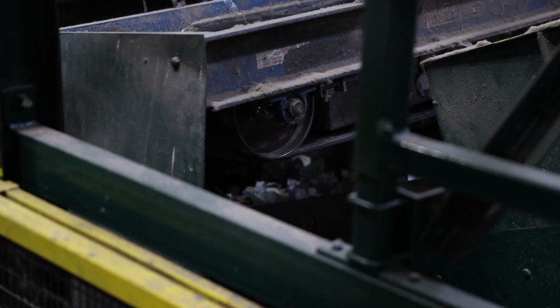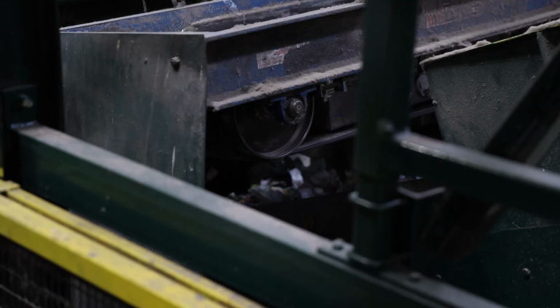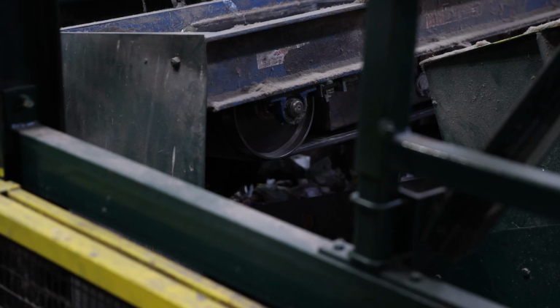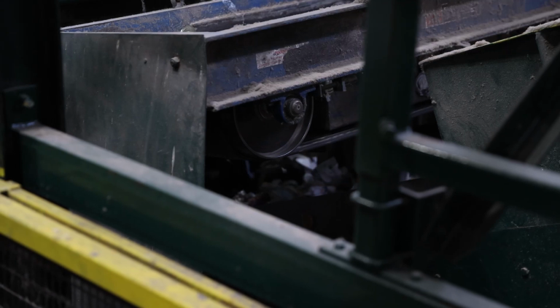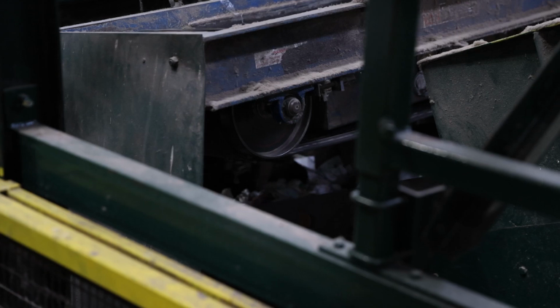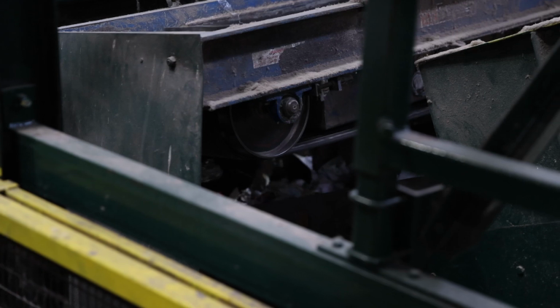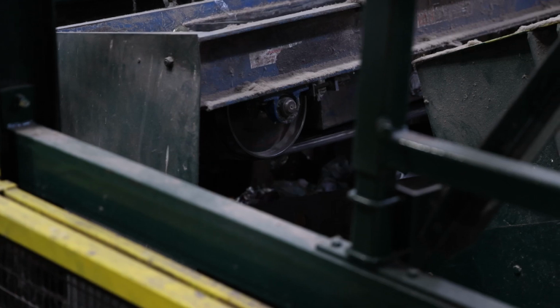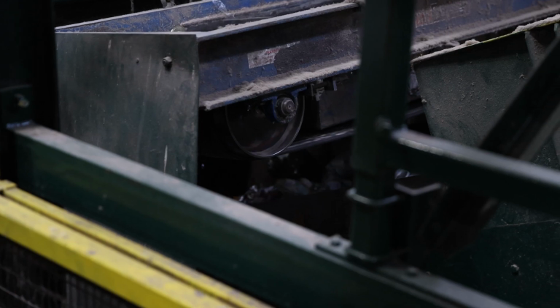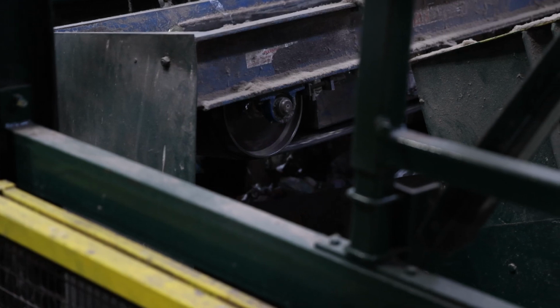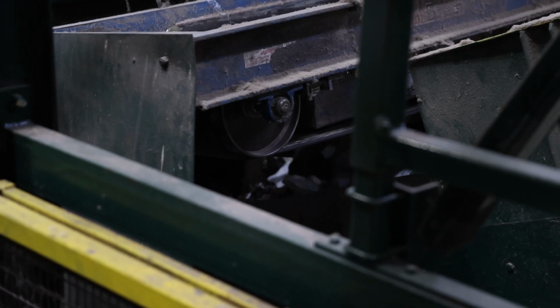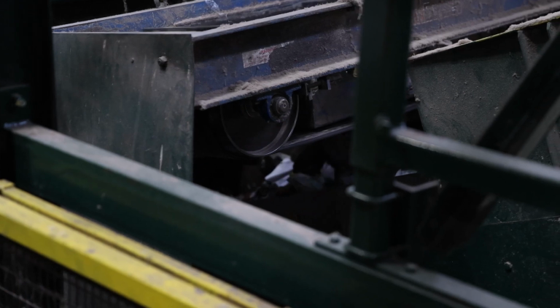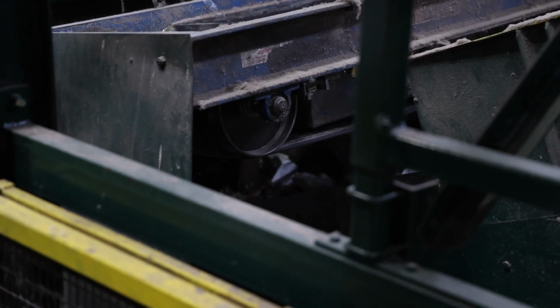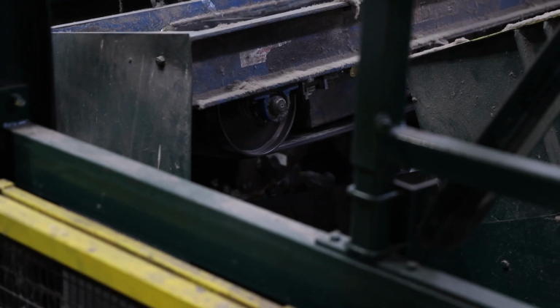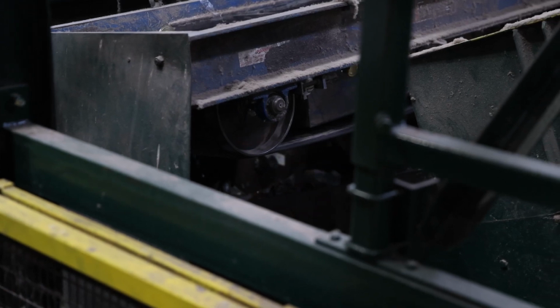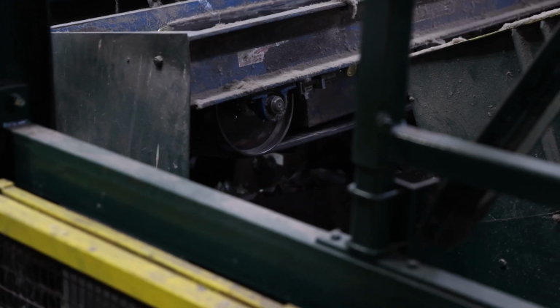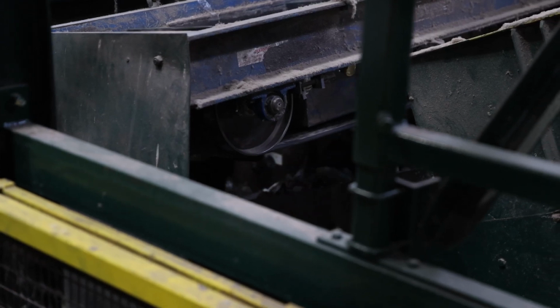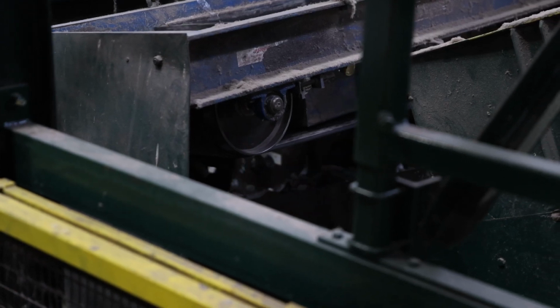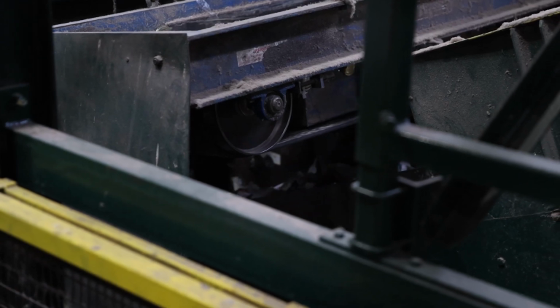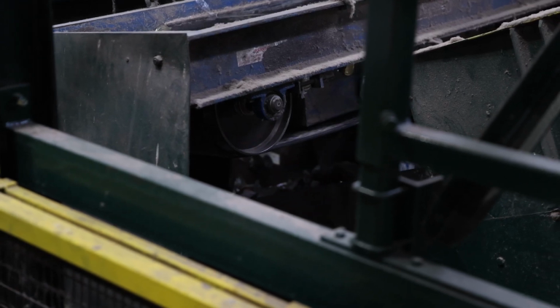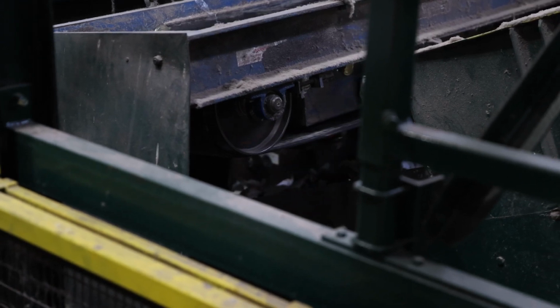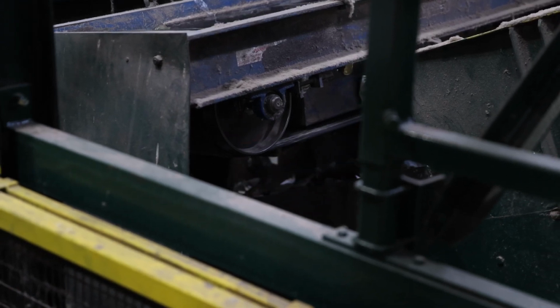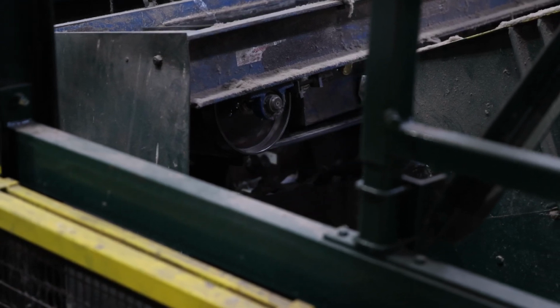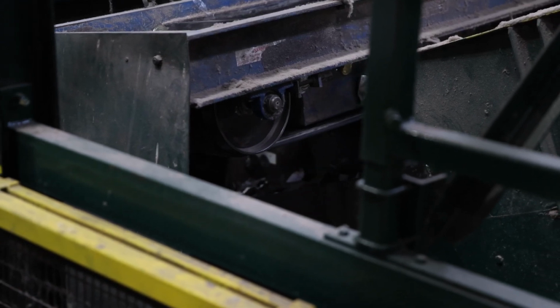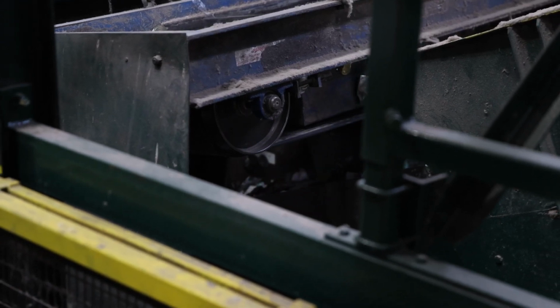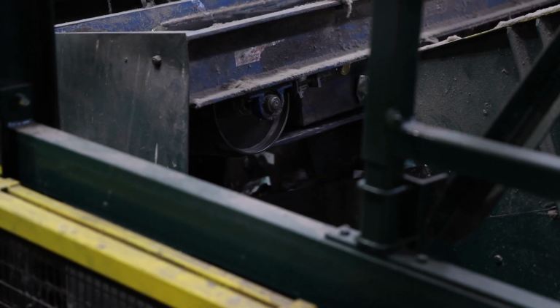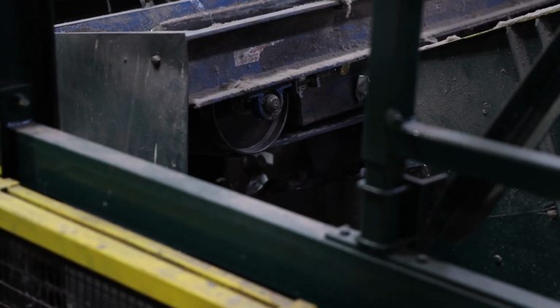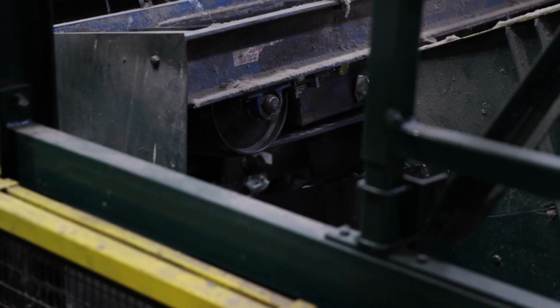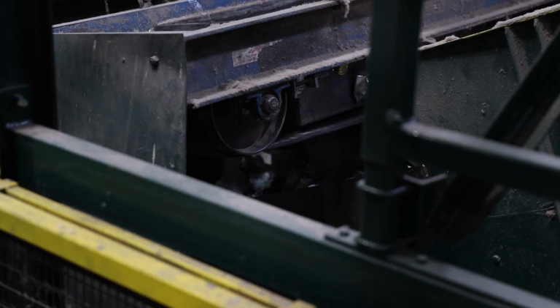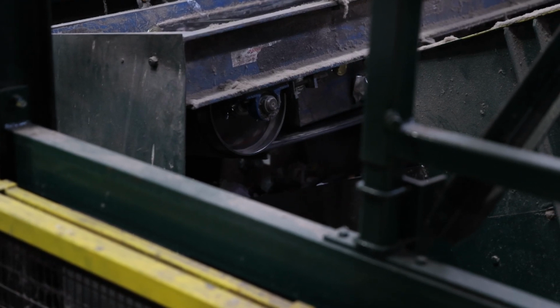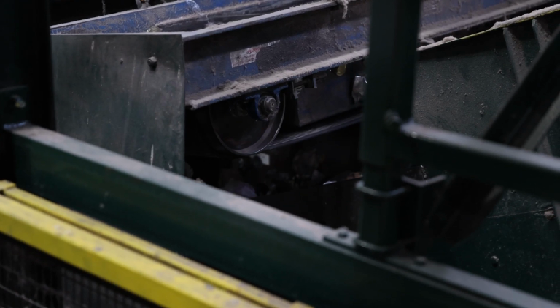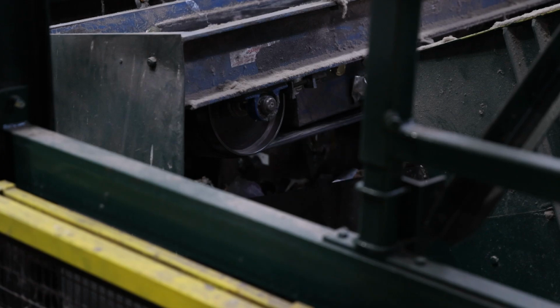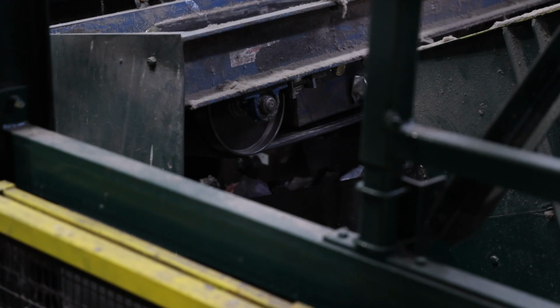Next, a powerful magnet sweeps across the line, effectively pulling out steel cans and sending them off for further processing.